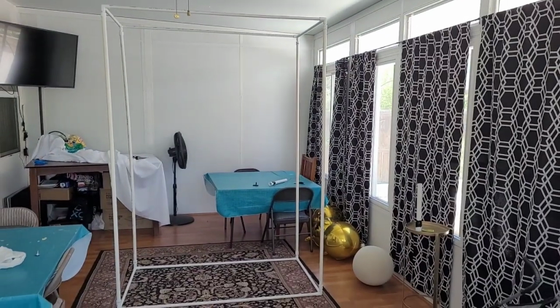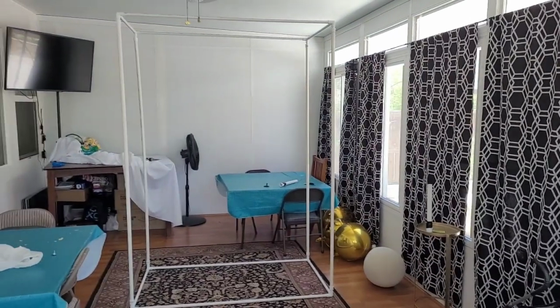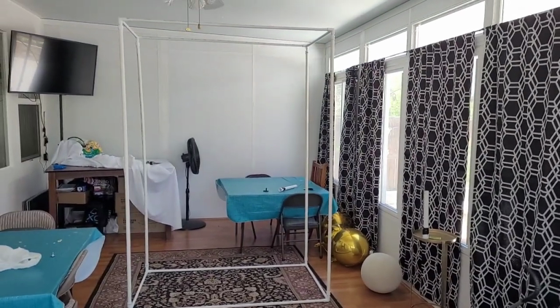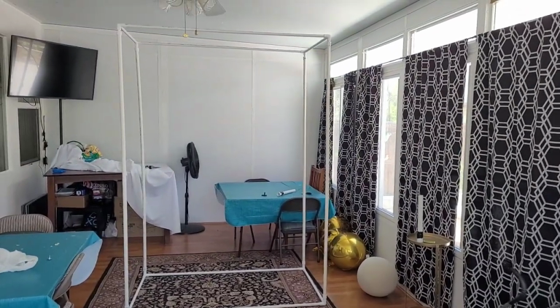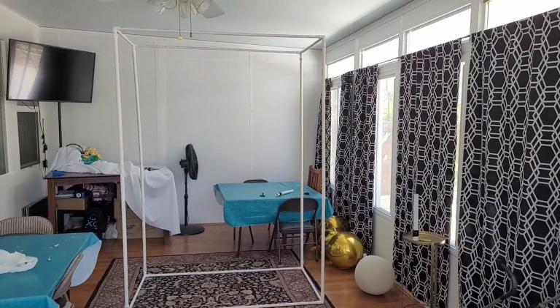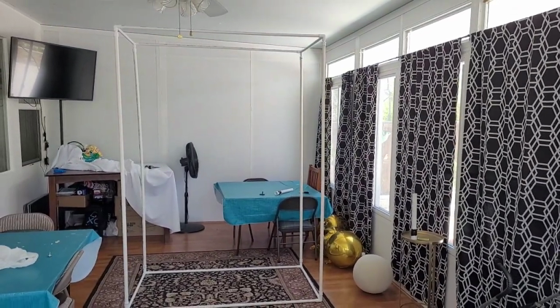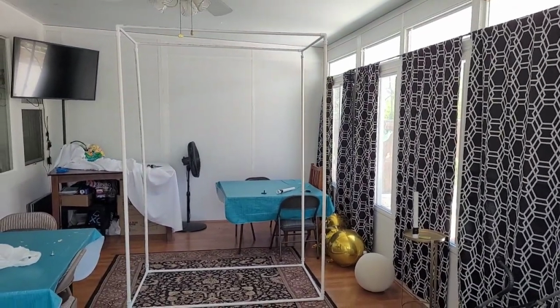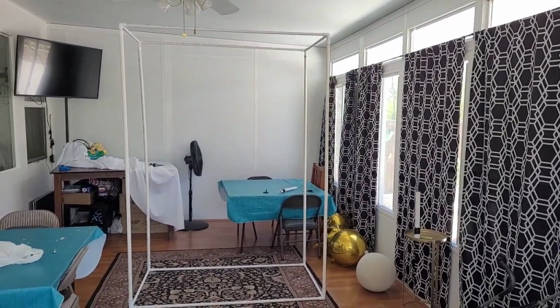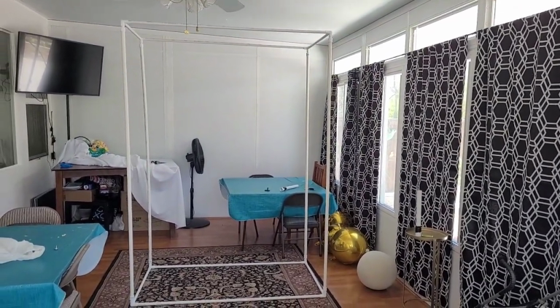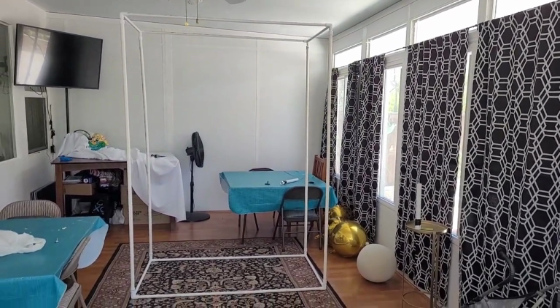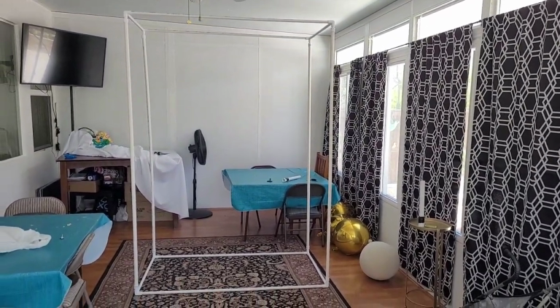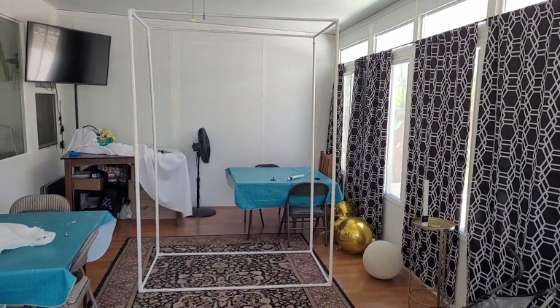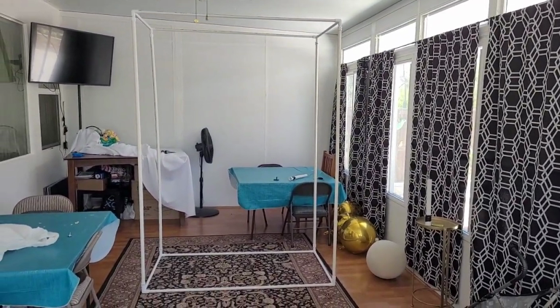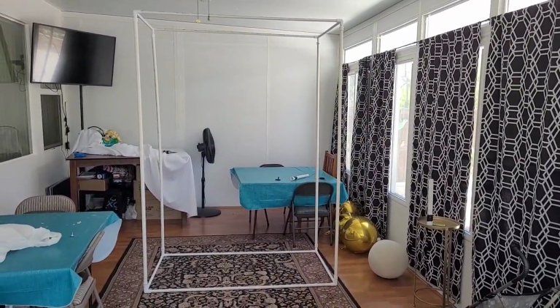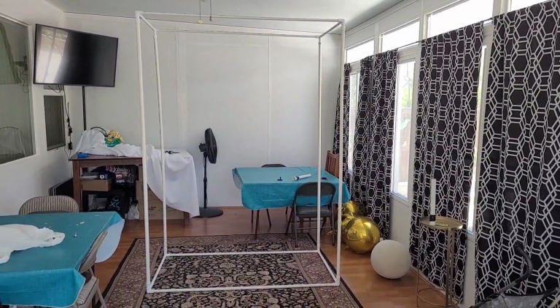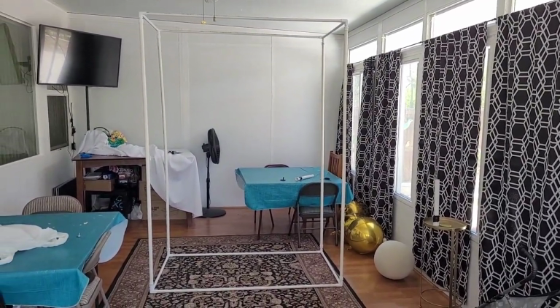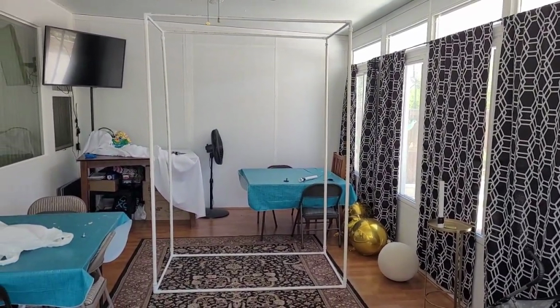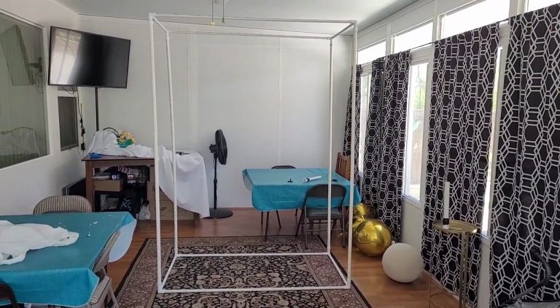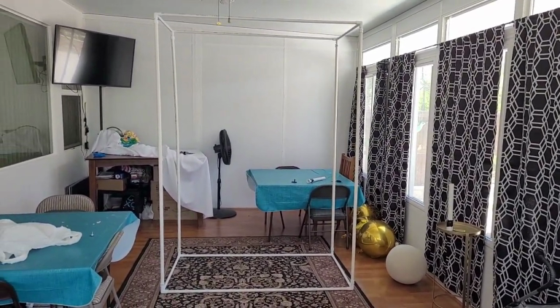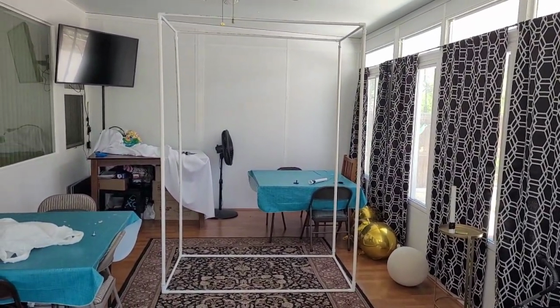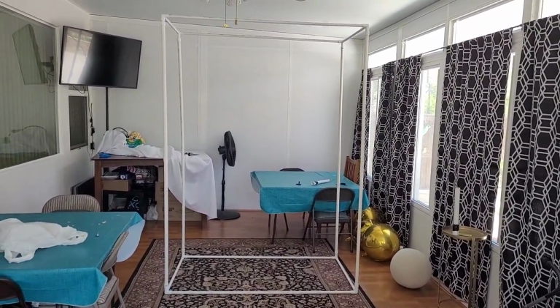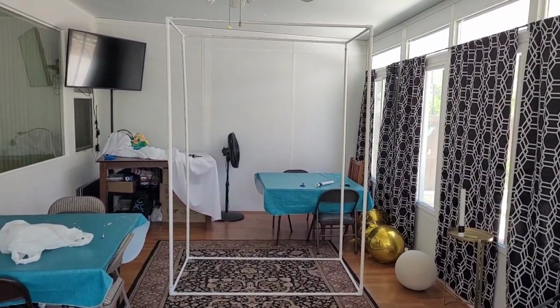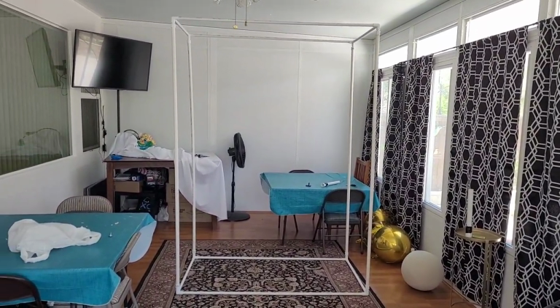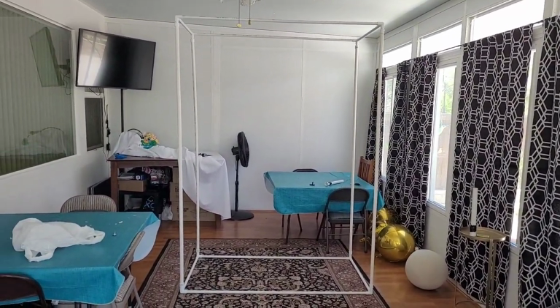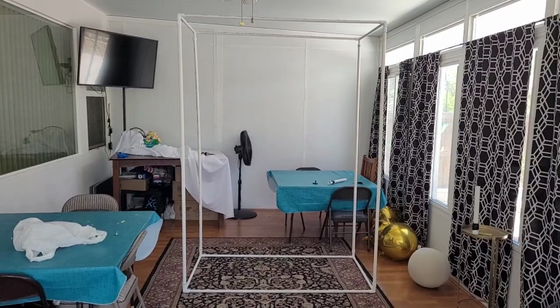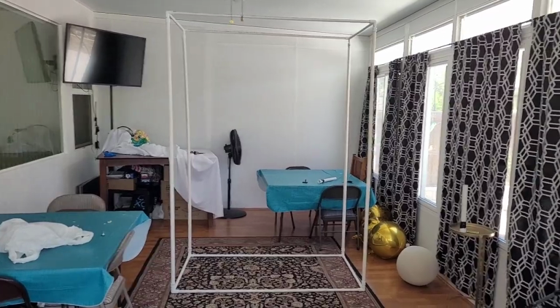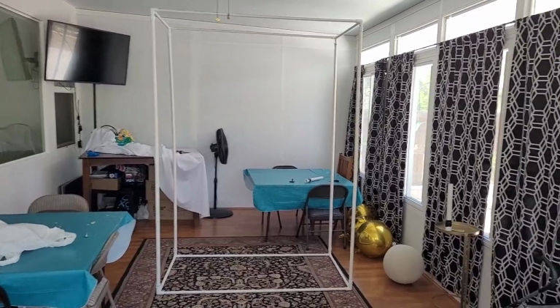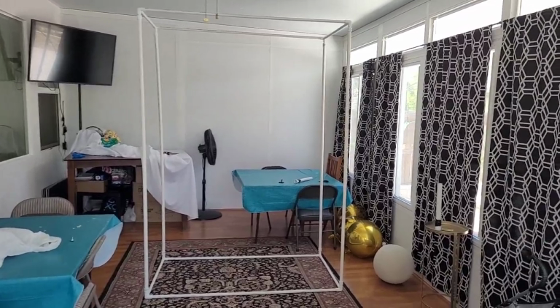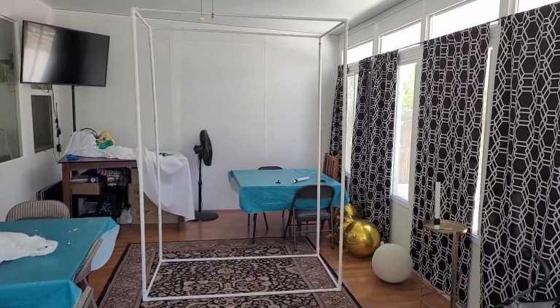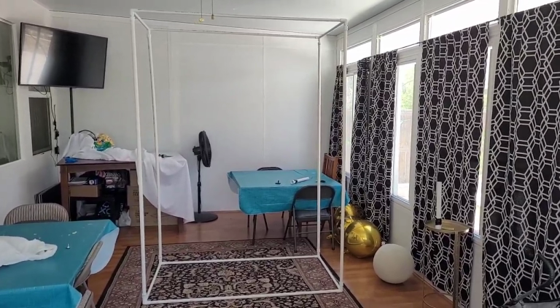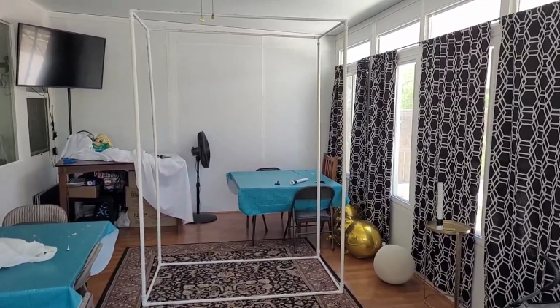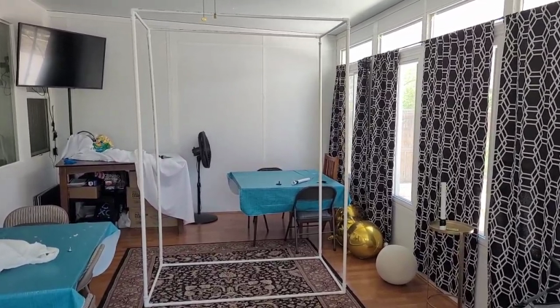Here's the frame of my backdrop stand. It's 7 feet tall, 5 feet wide, and 2 and a half feet deep.